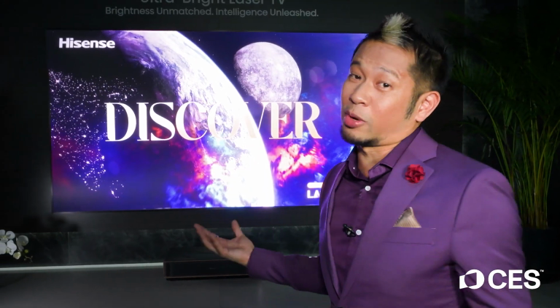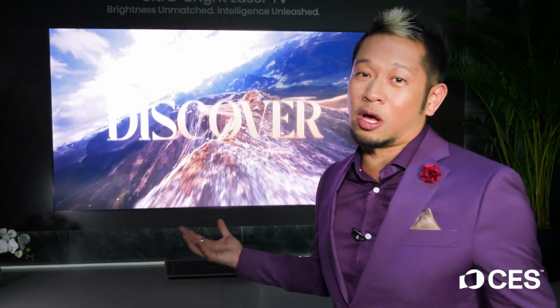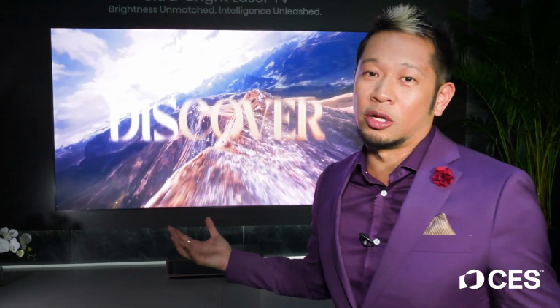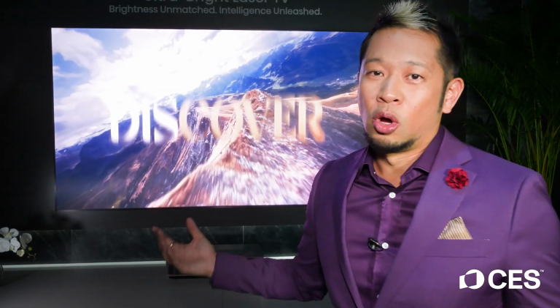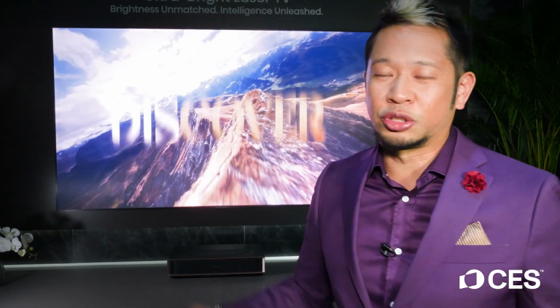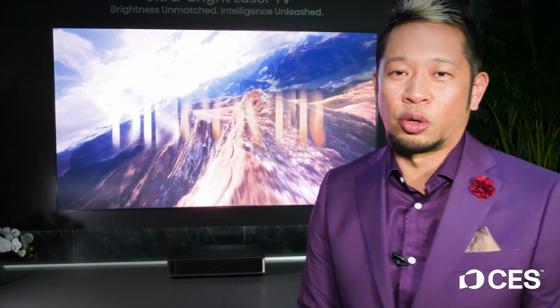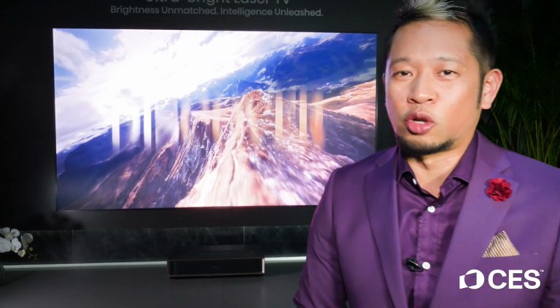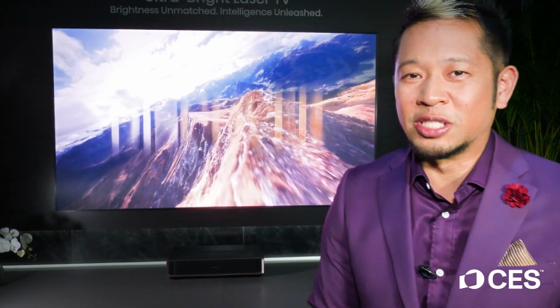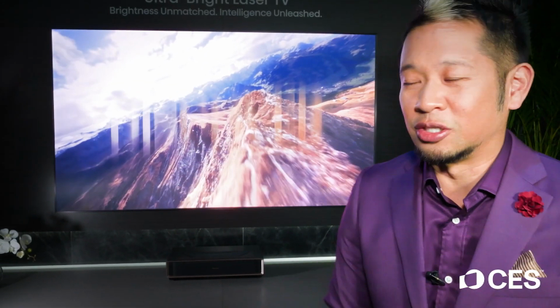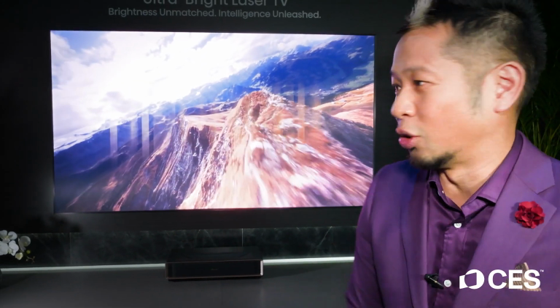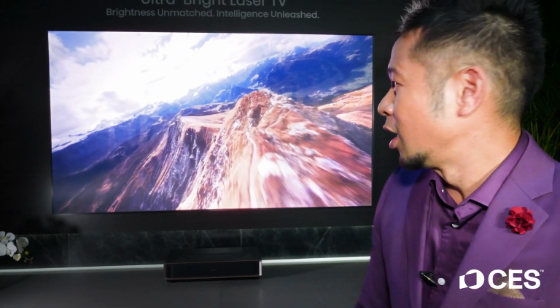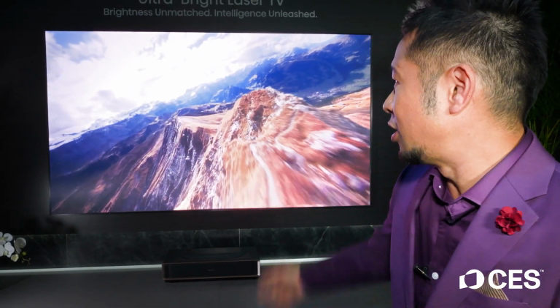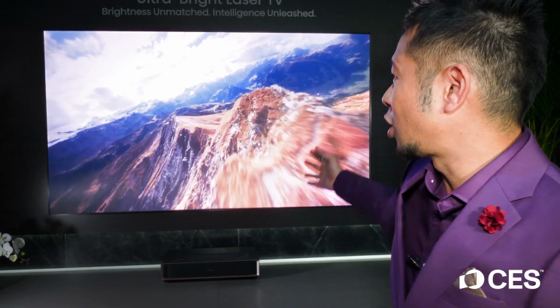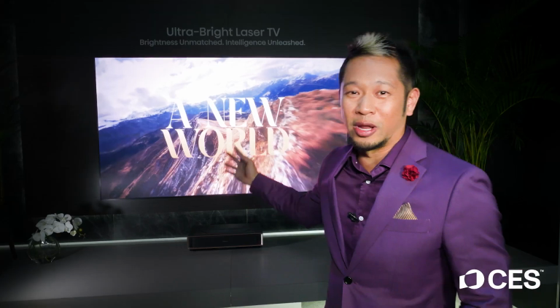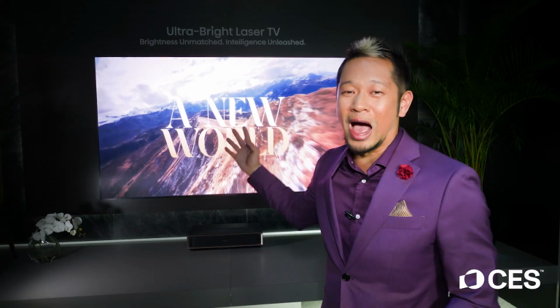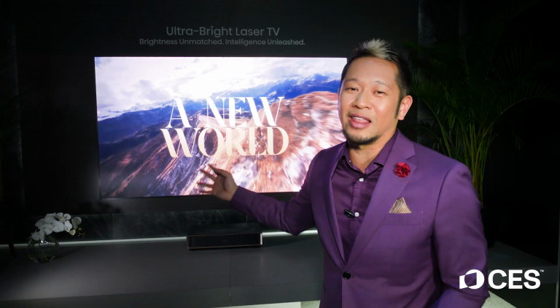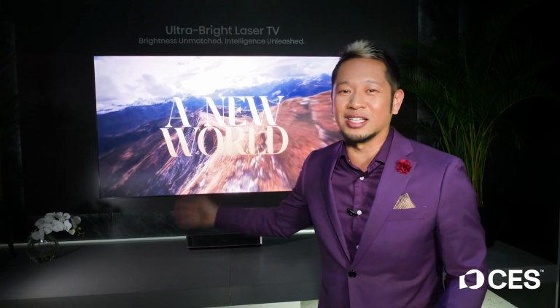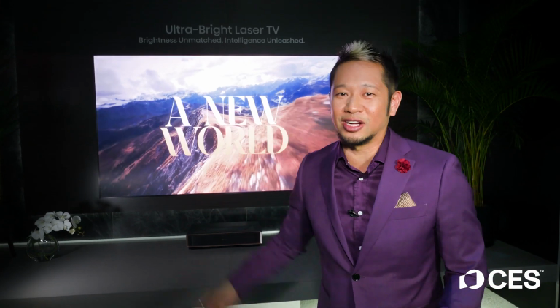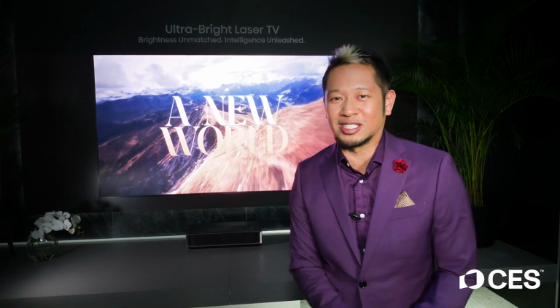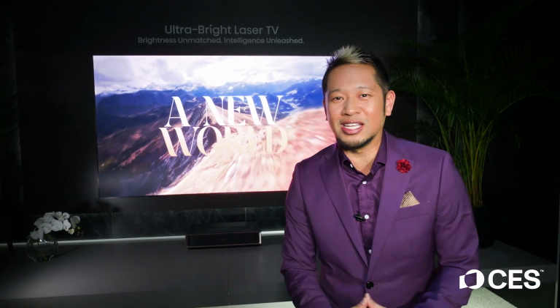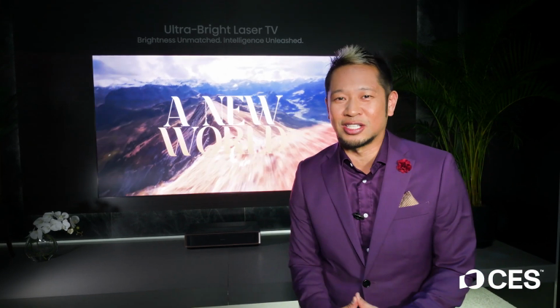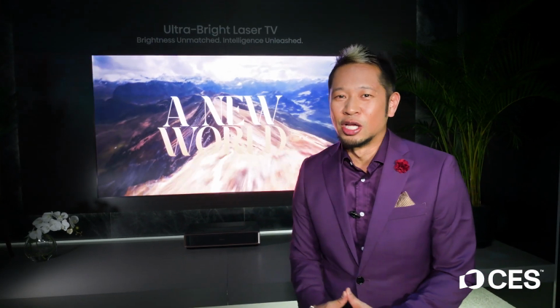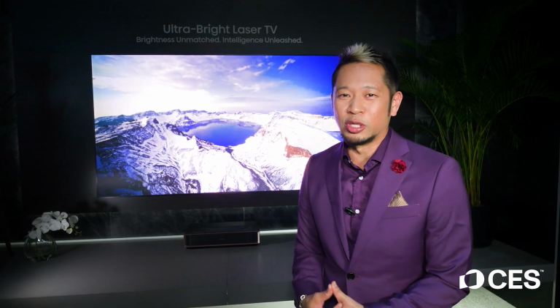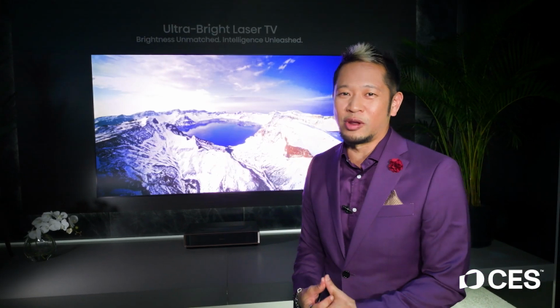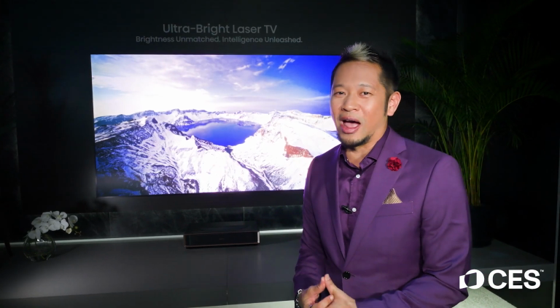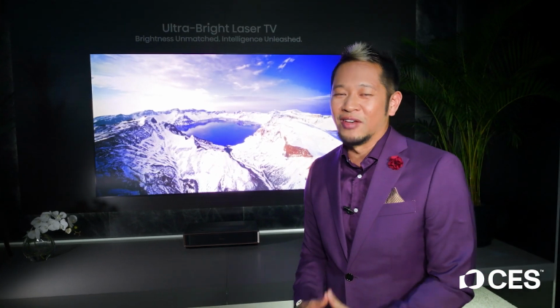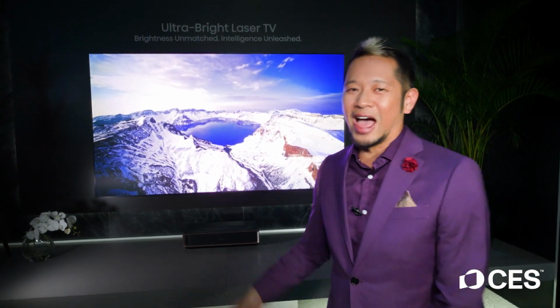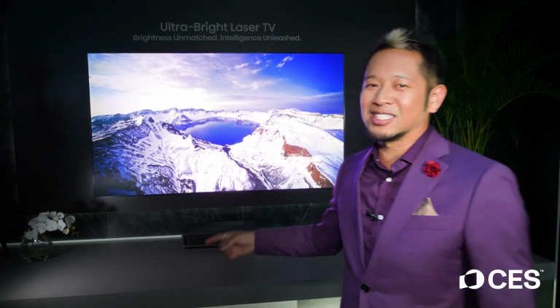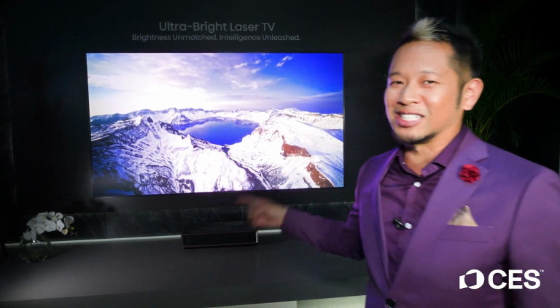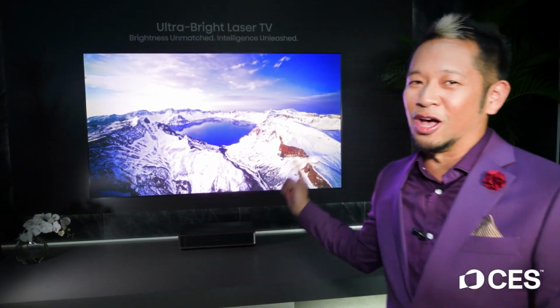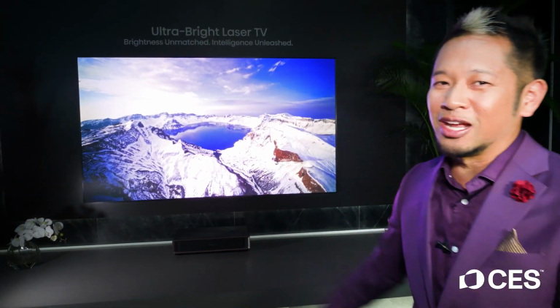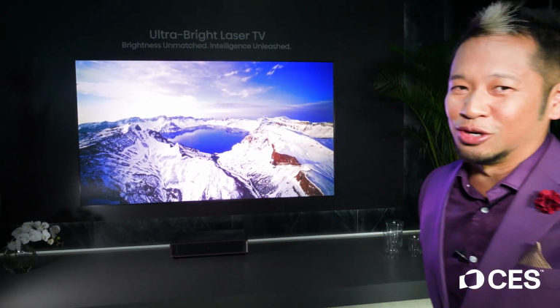That's why they call it Ultra Short Throw Projector. So there you go — one of the hot things here at CES 2025, the Hisense L9Q.